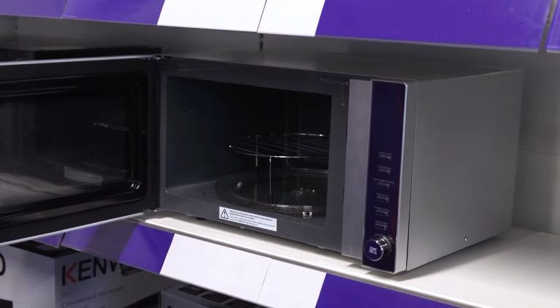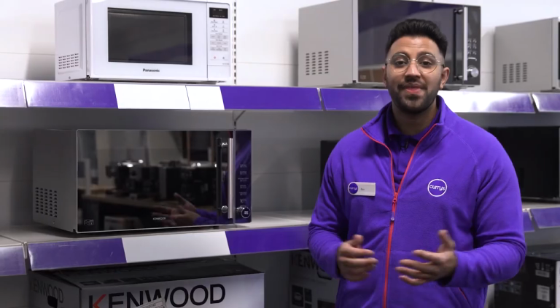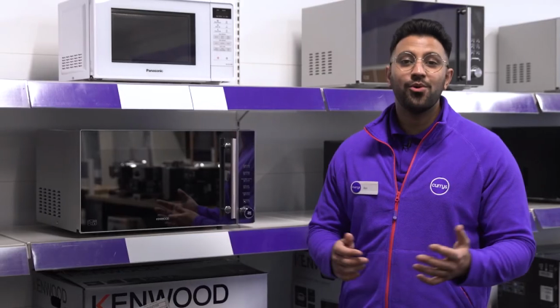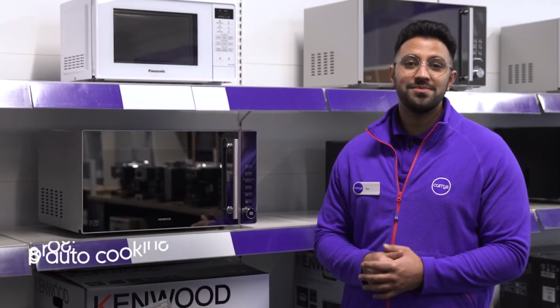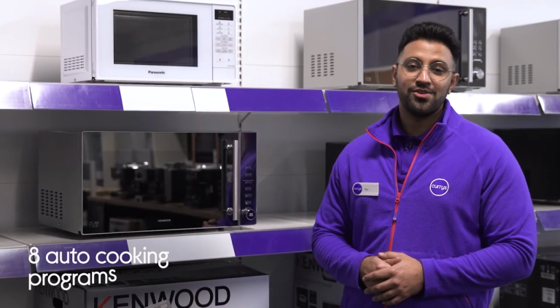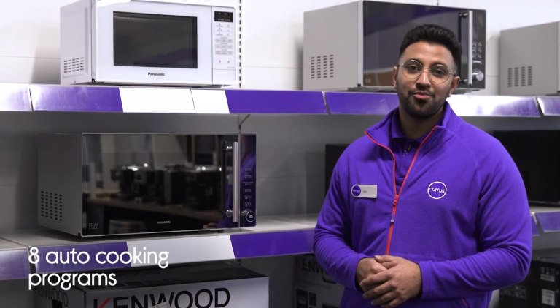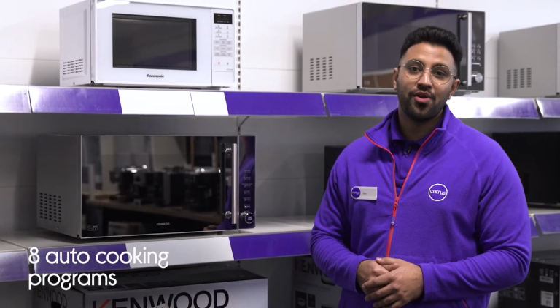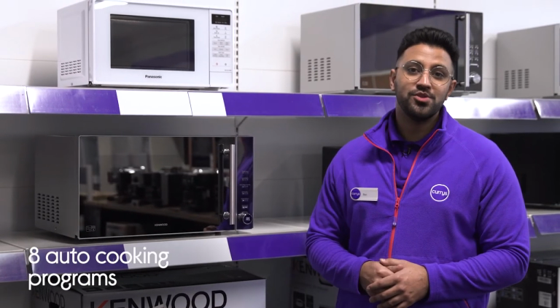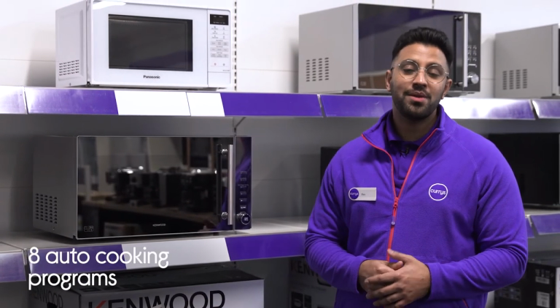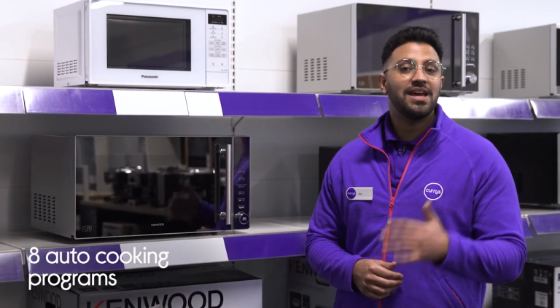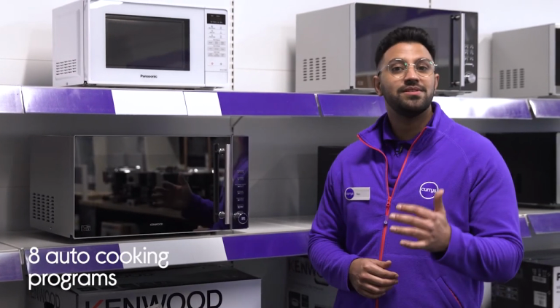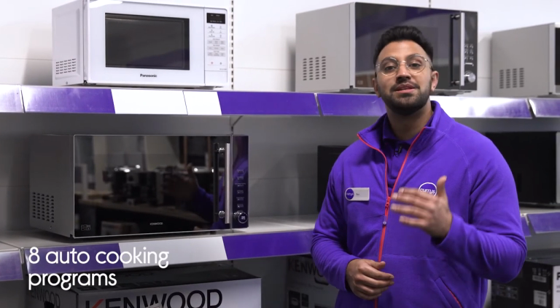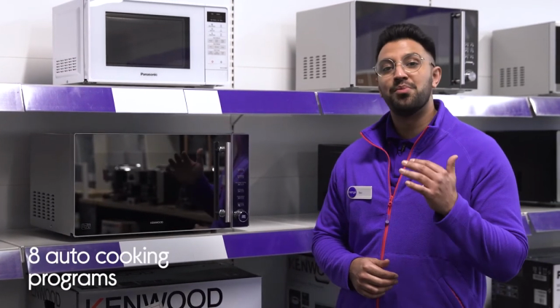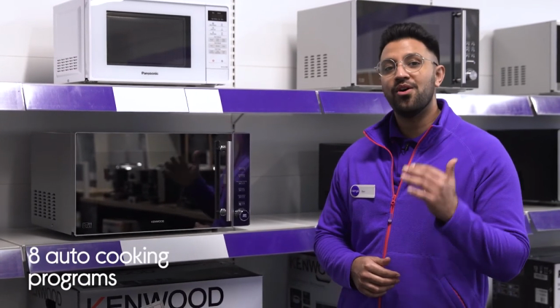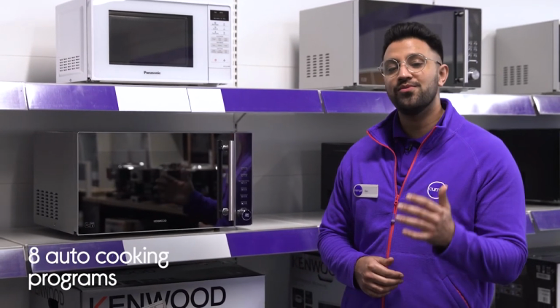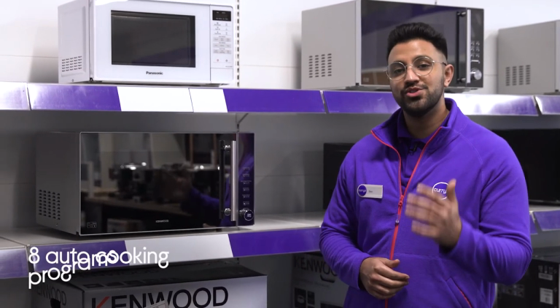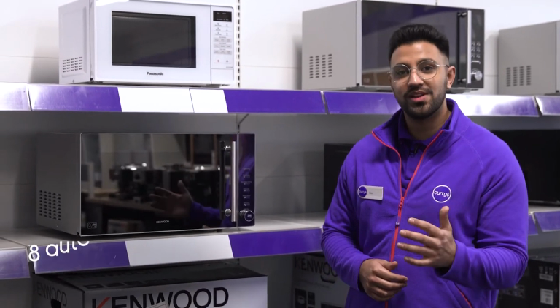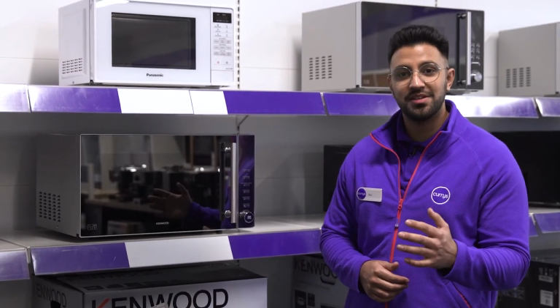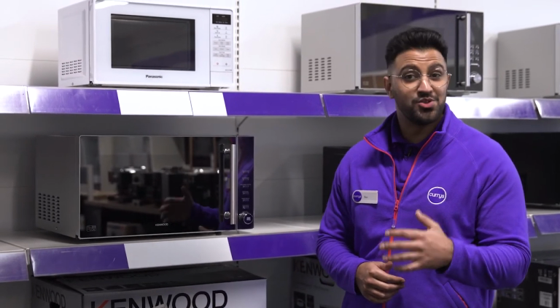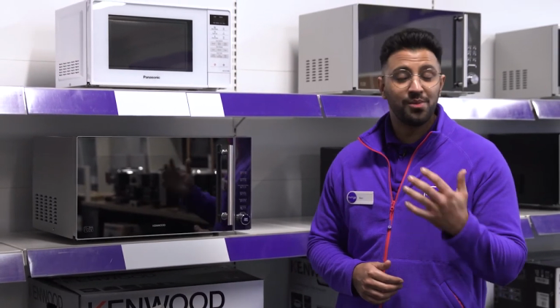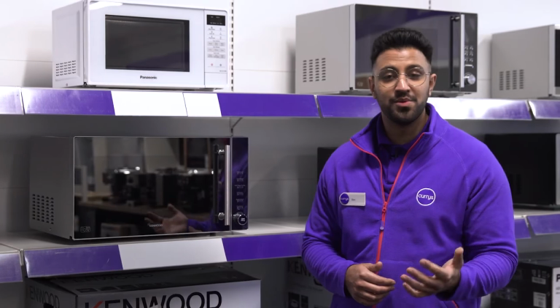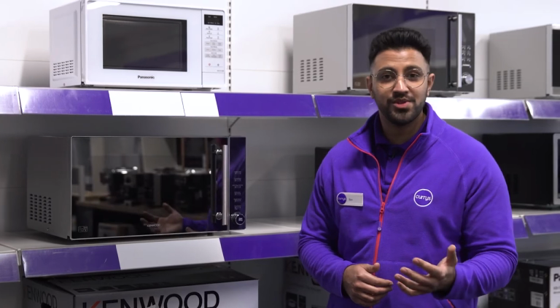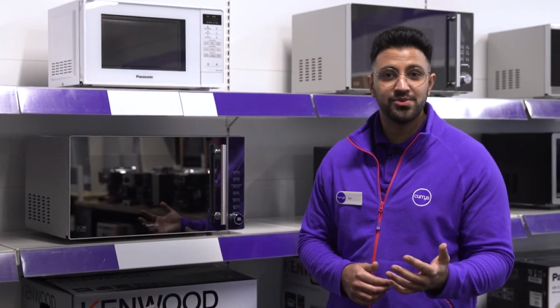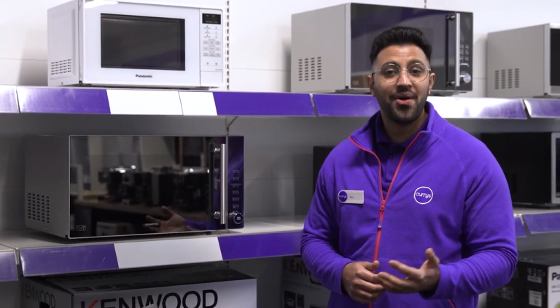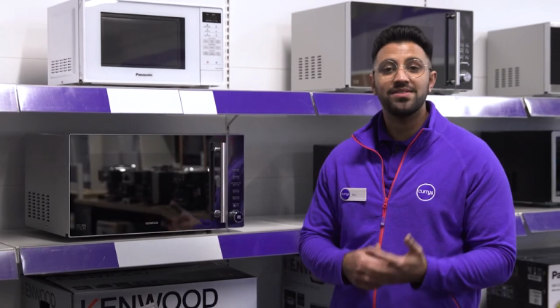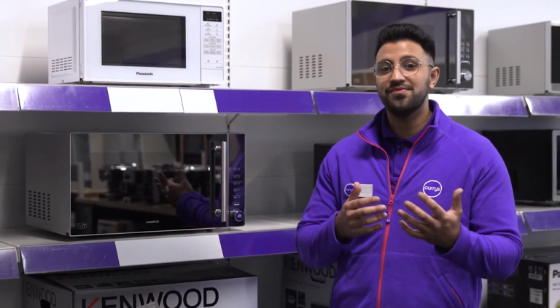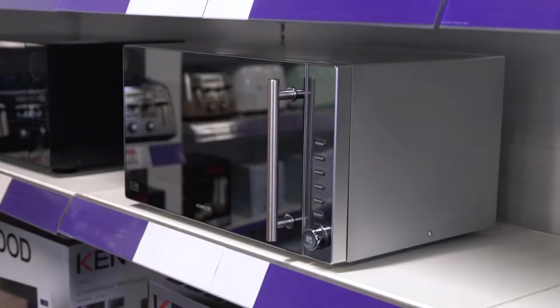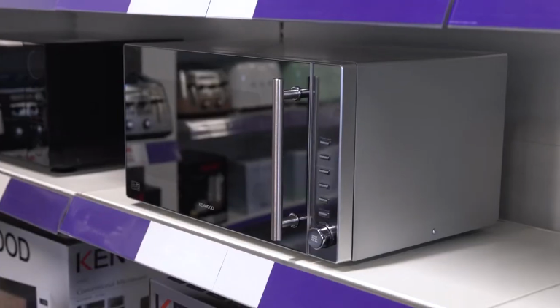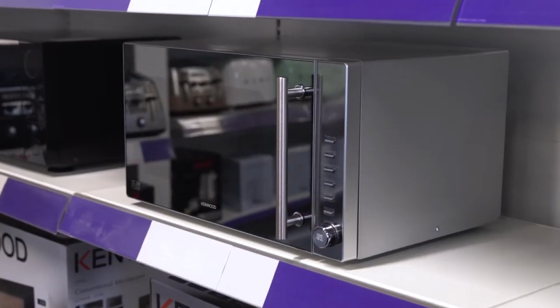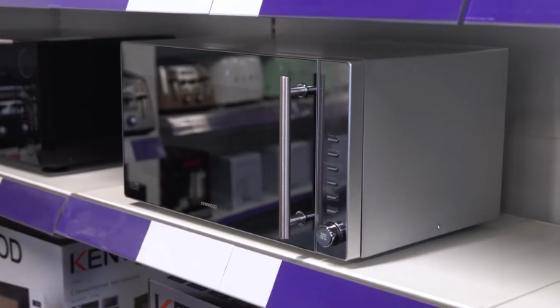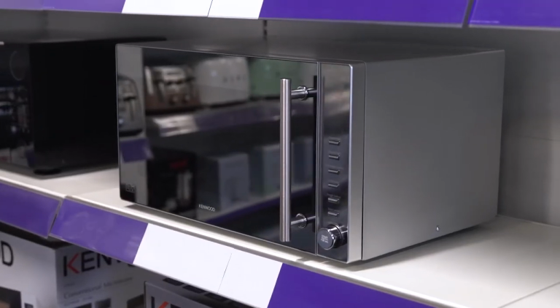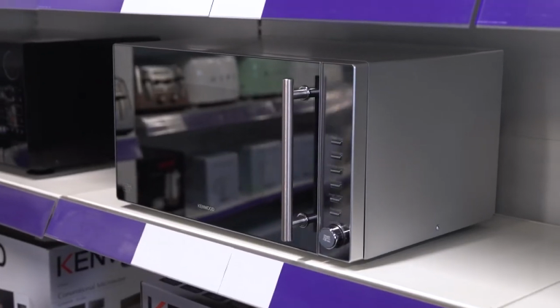With eight automatic cooking programs, you'll be able to effortlessly prepare hot food and drinks and enjoy optimal results without having to fiddle with the temperature and time settings.